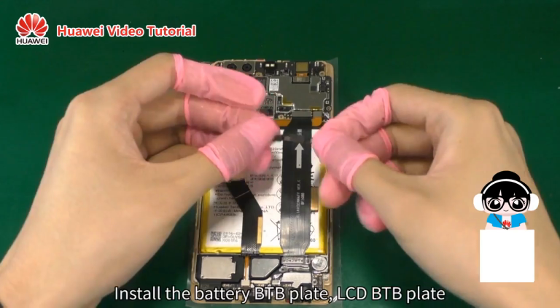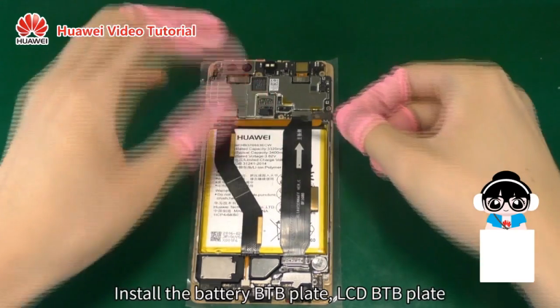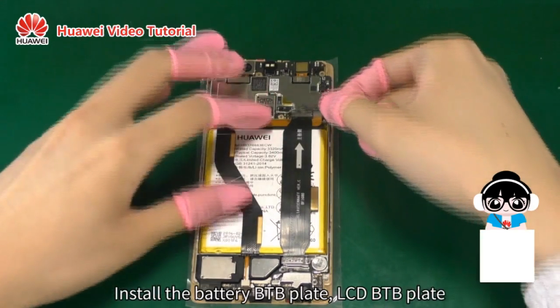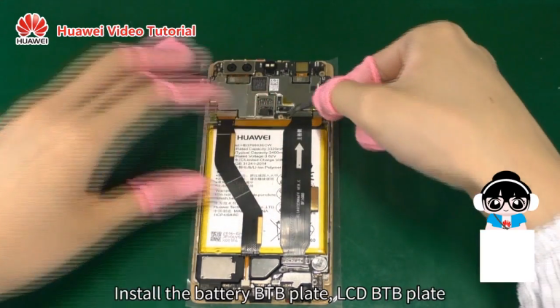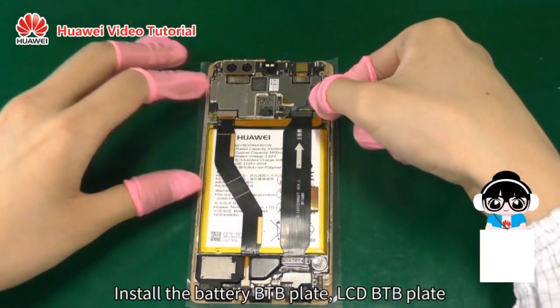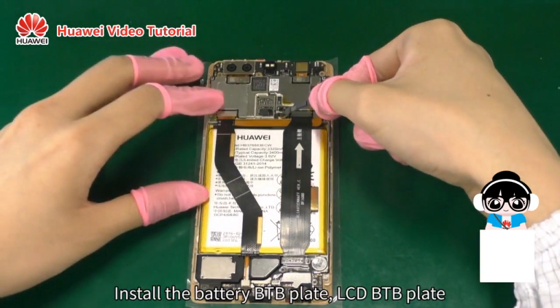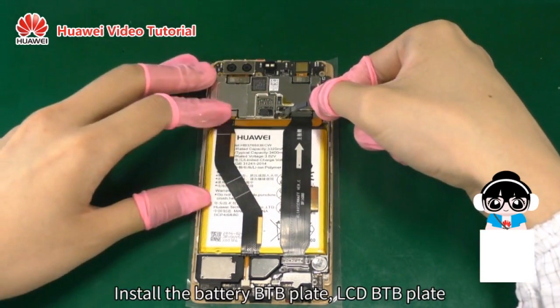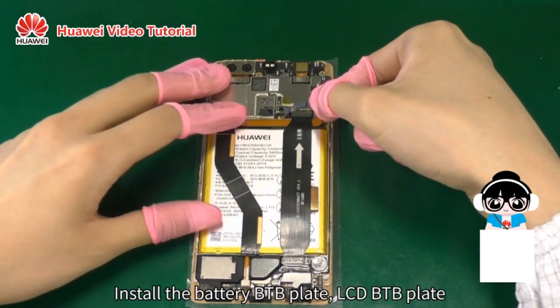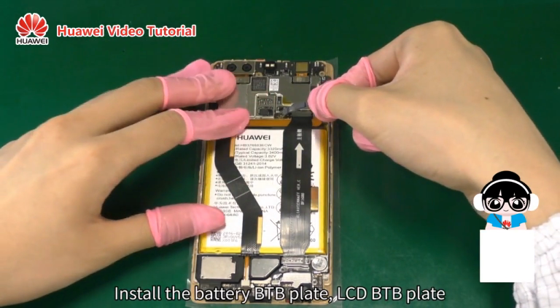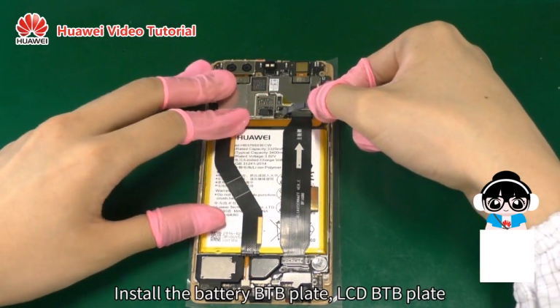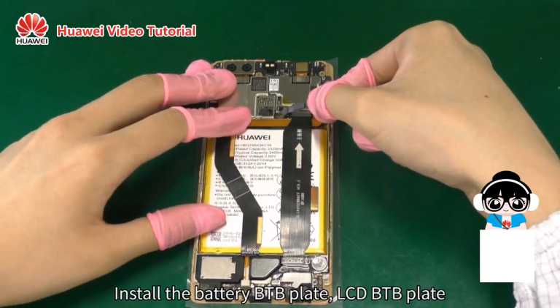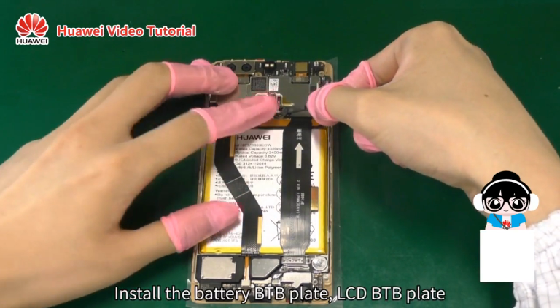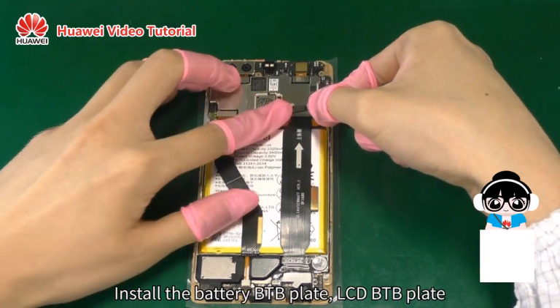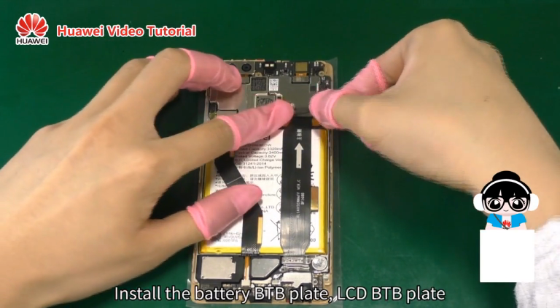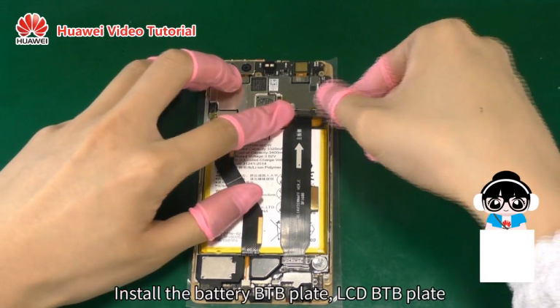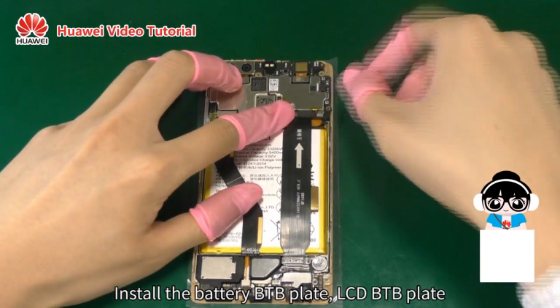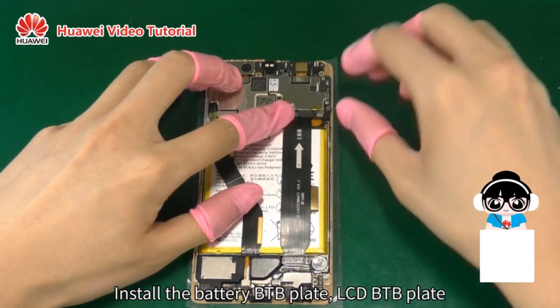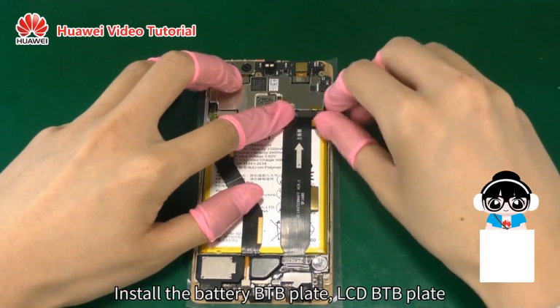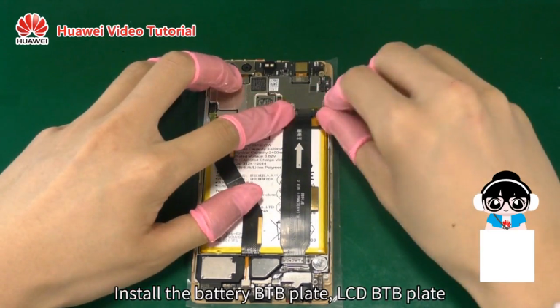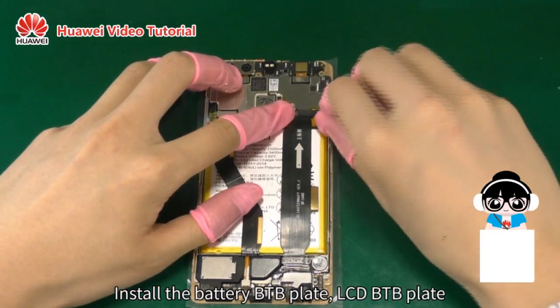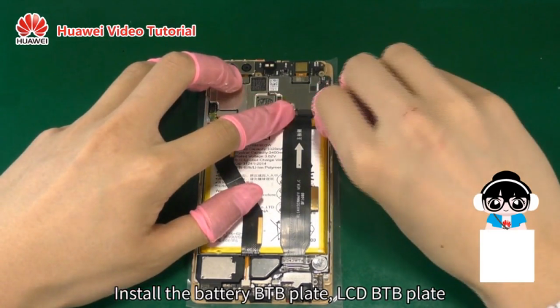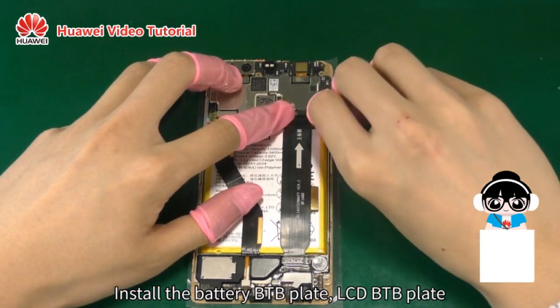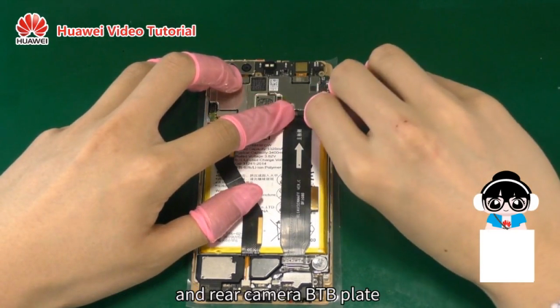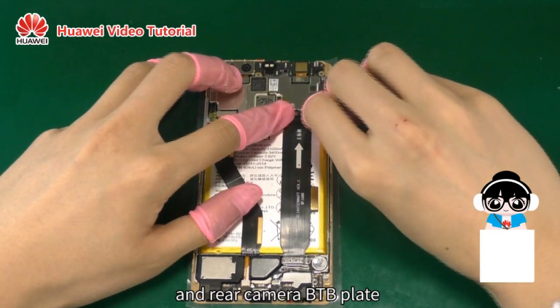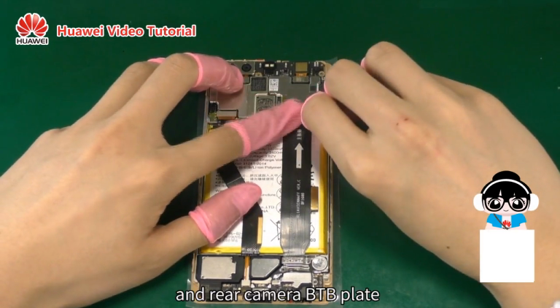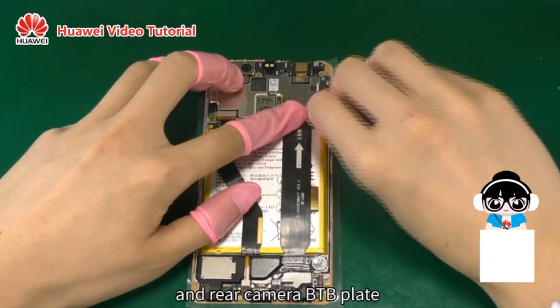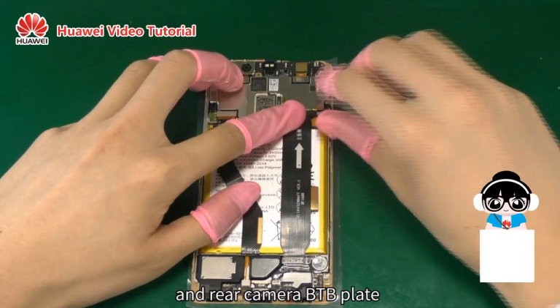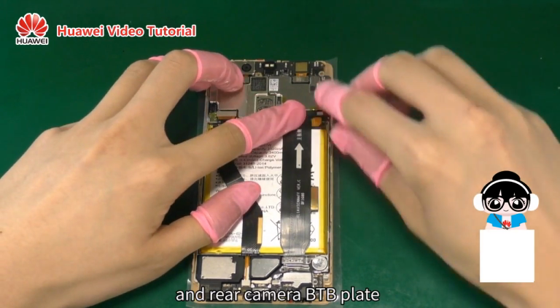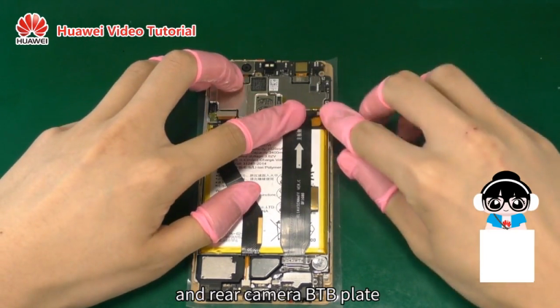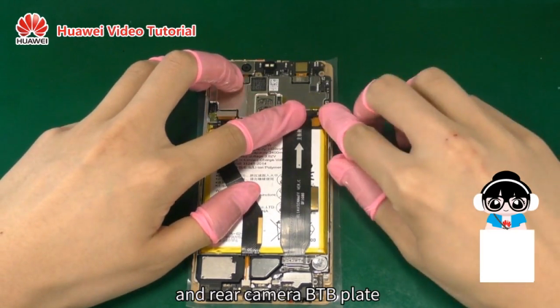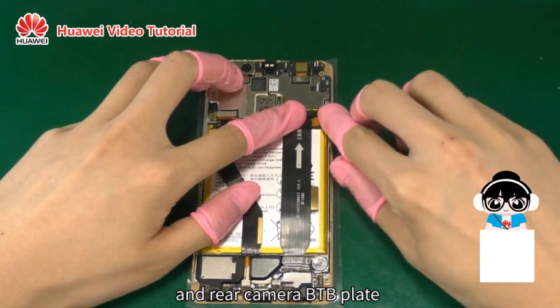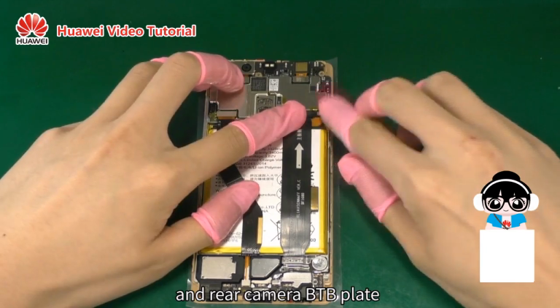Install the battery B2B plate, LCD B2B plate, and rear camera B2B plate.